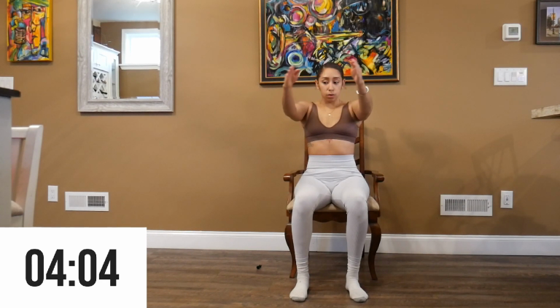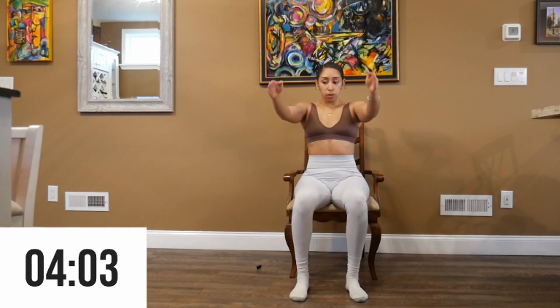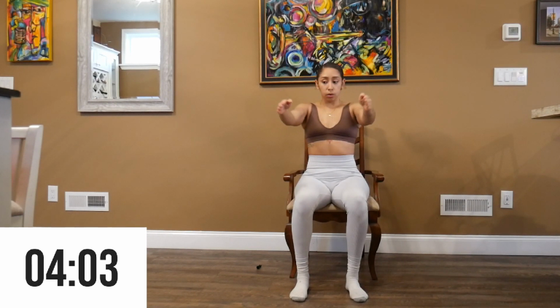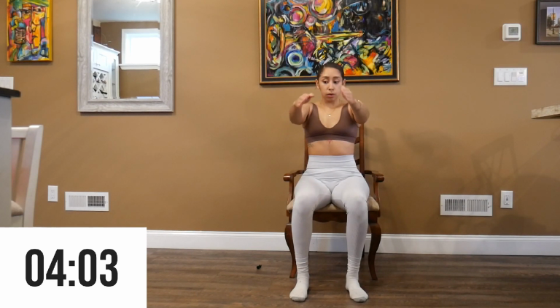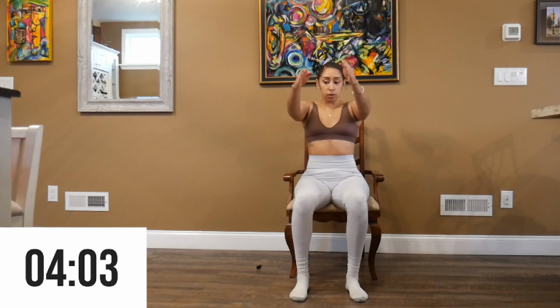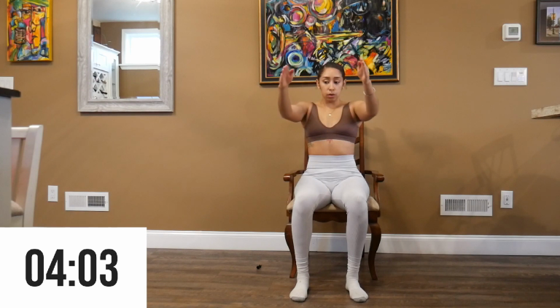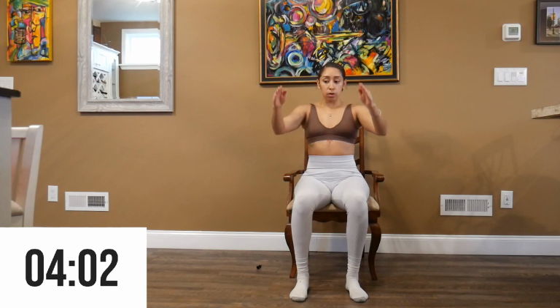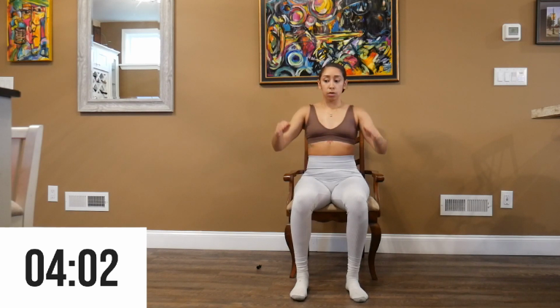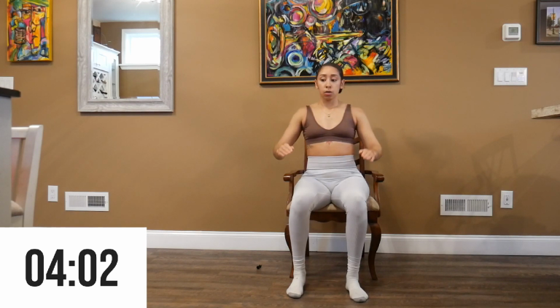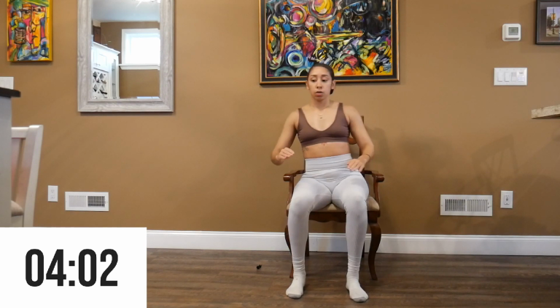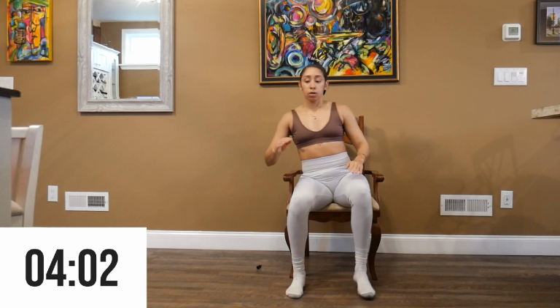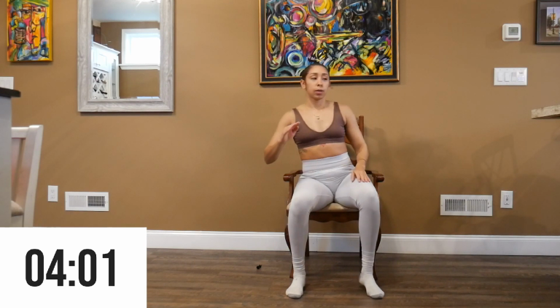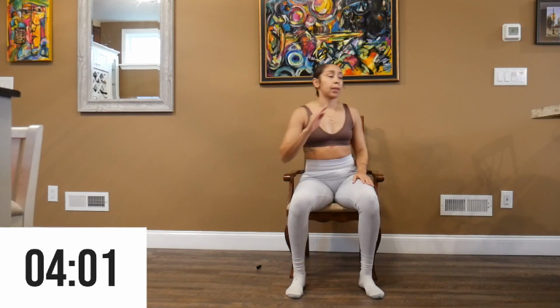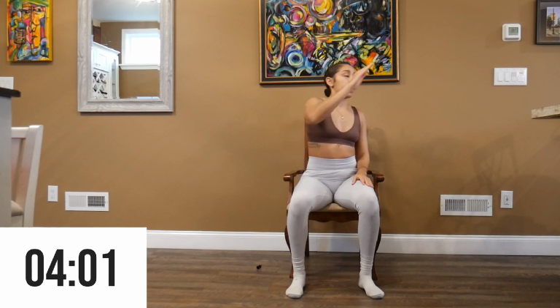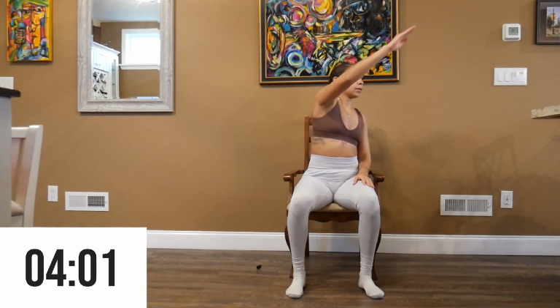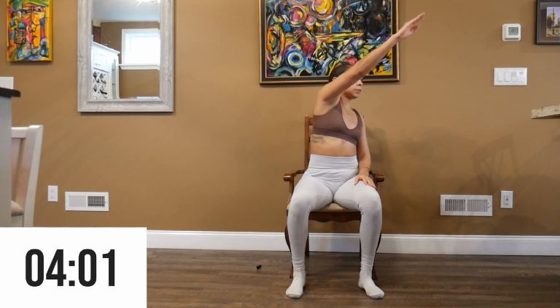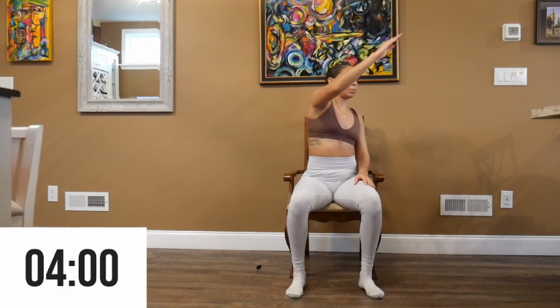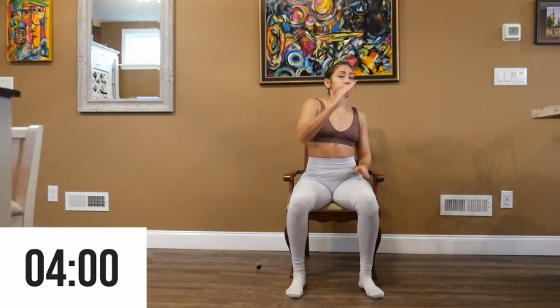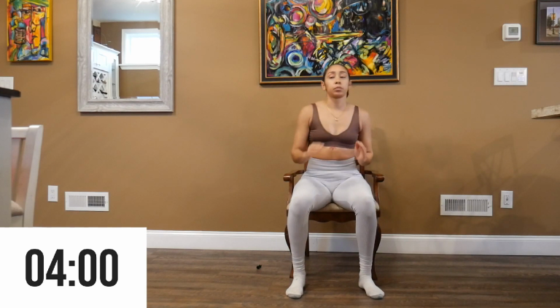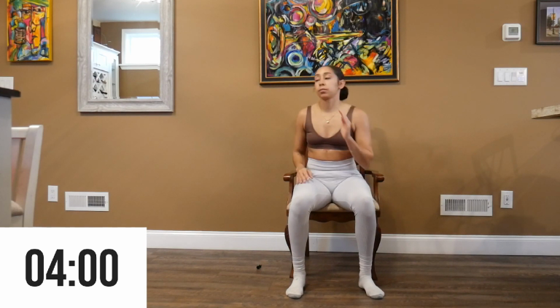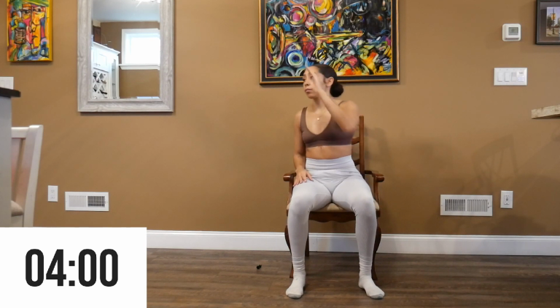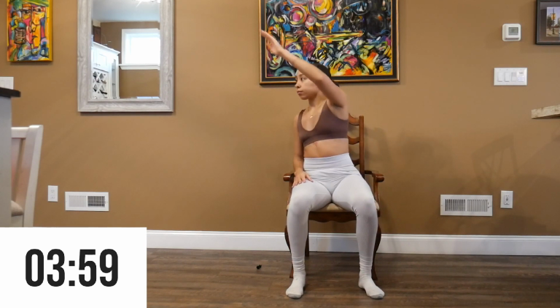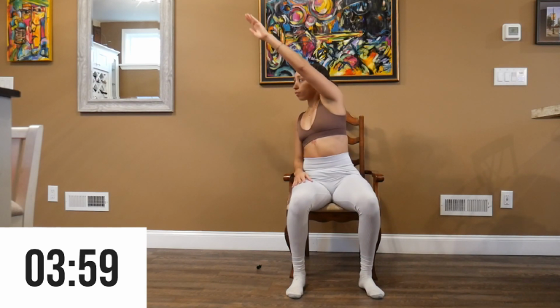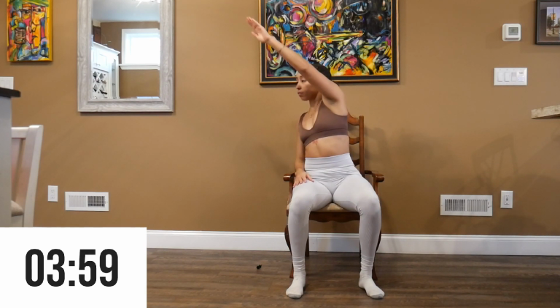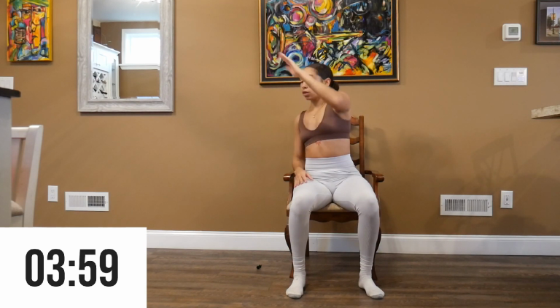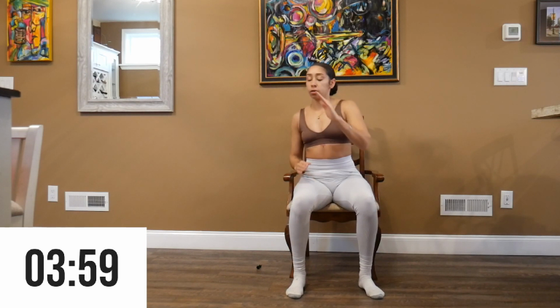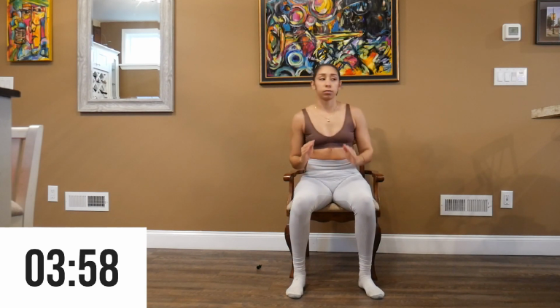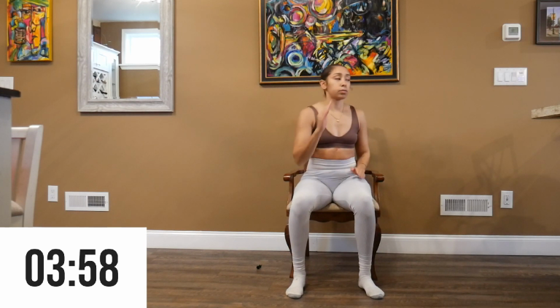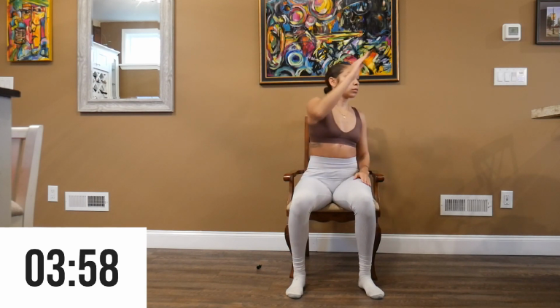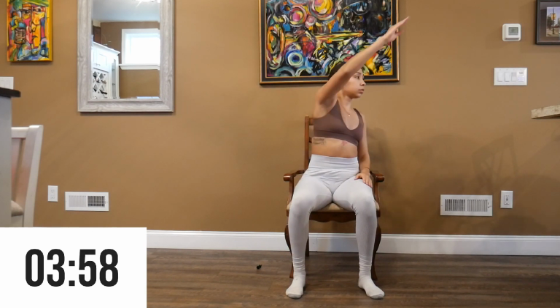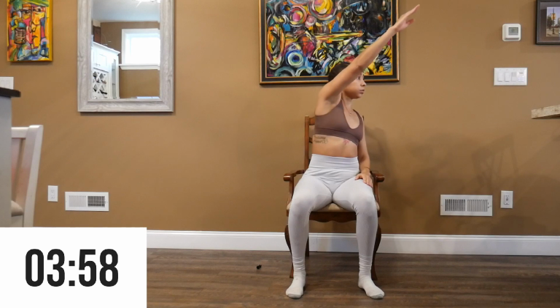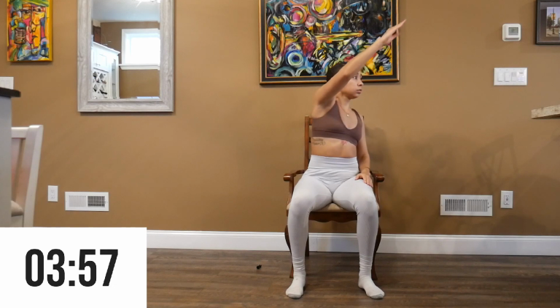The next exercise we're going to do is alternating body cross reaches for 30 seconds.